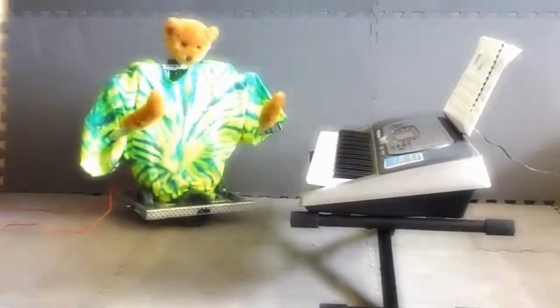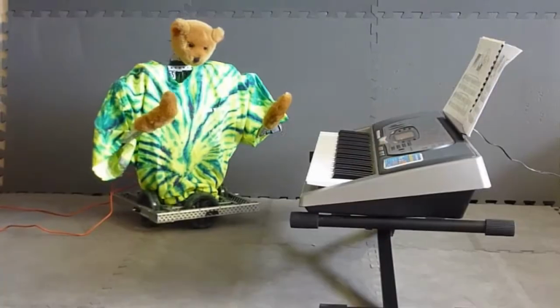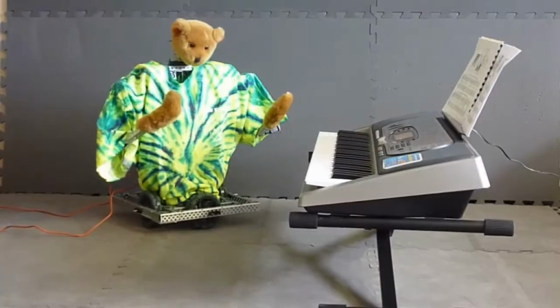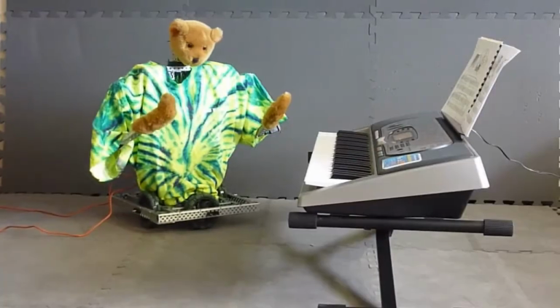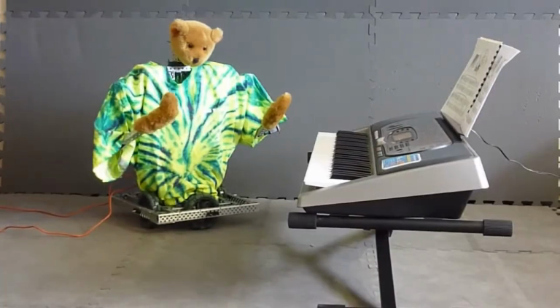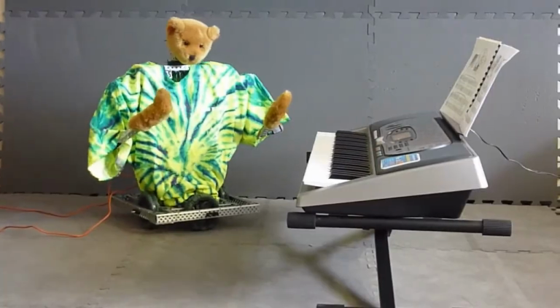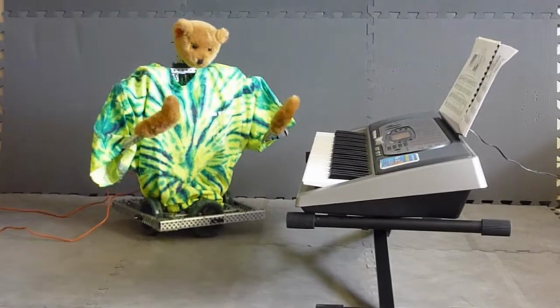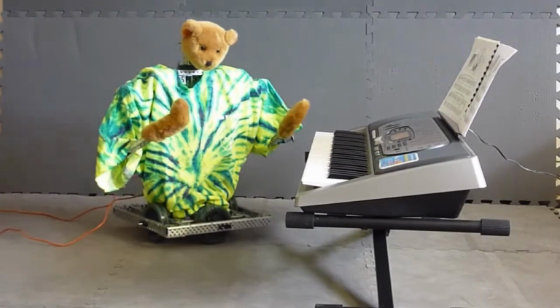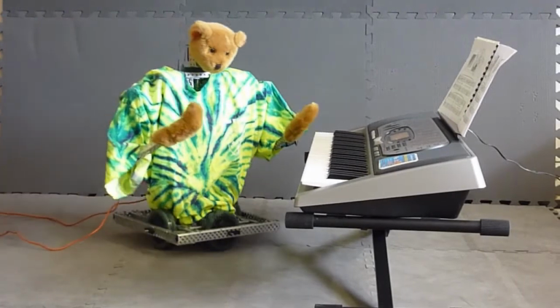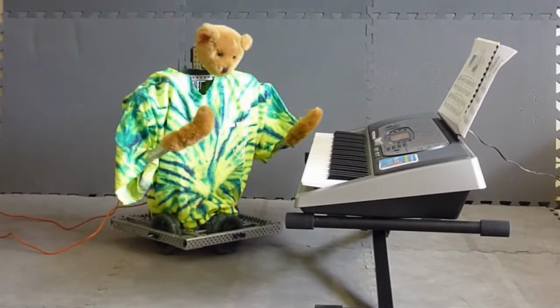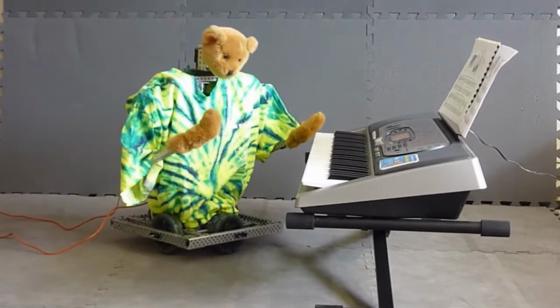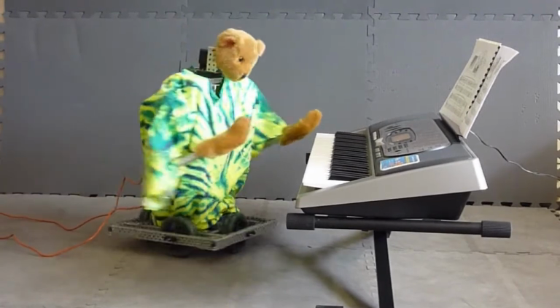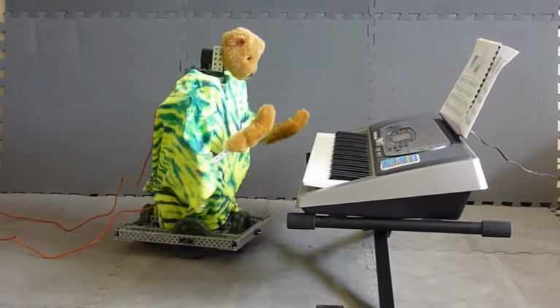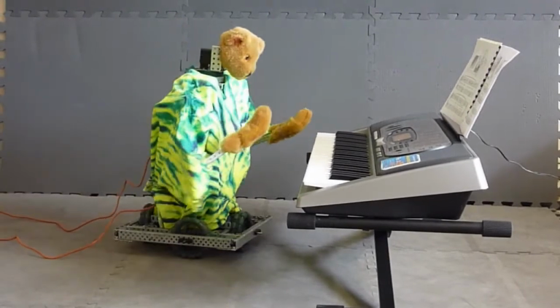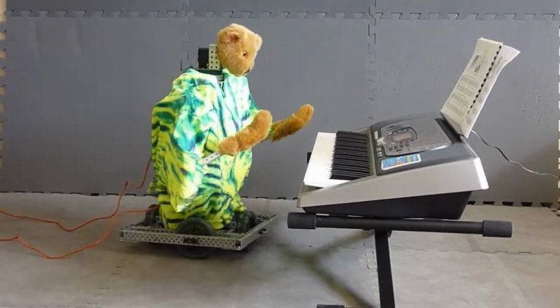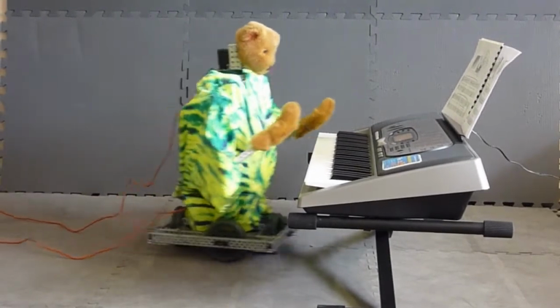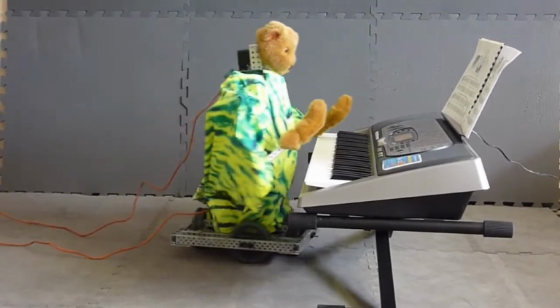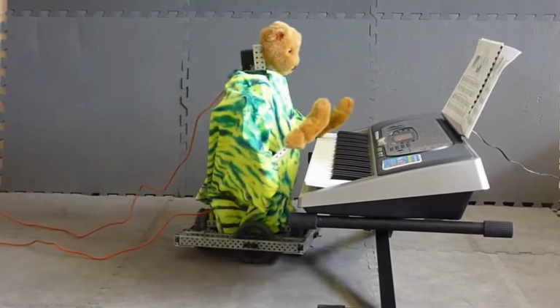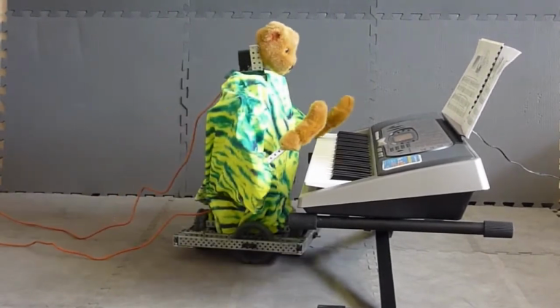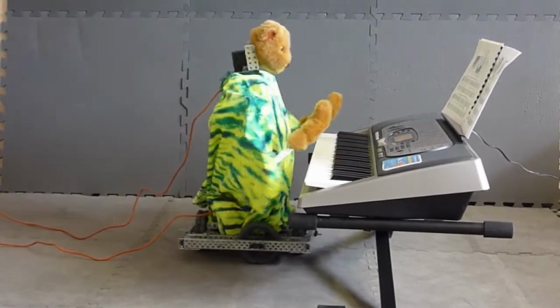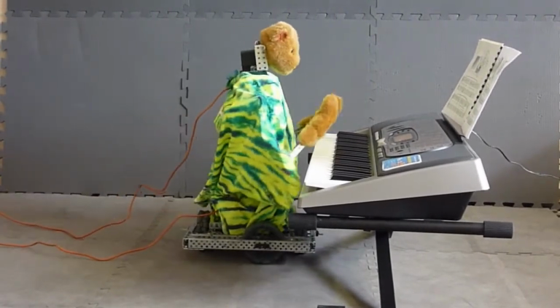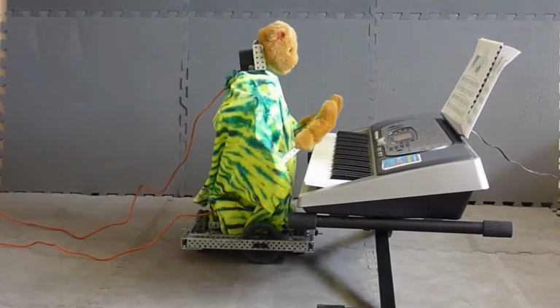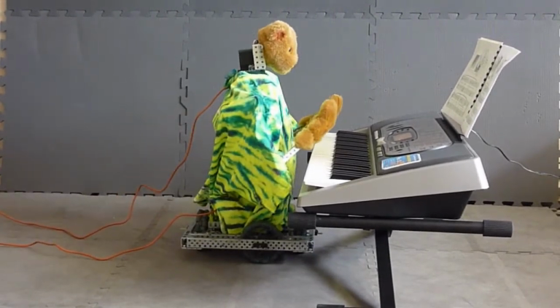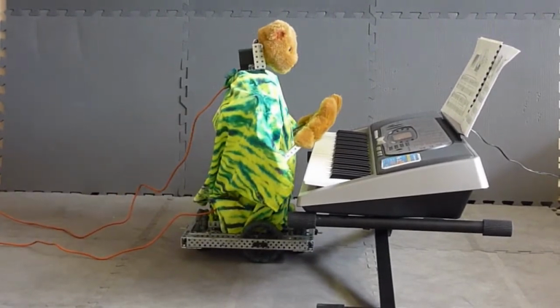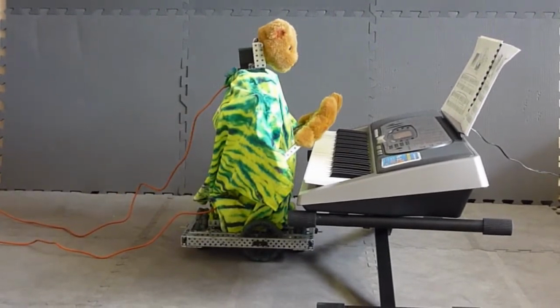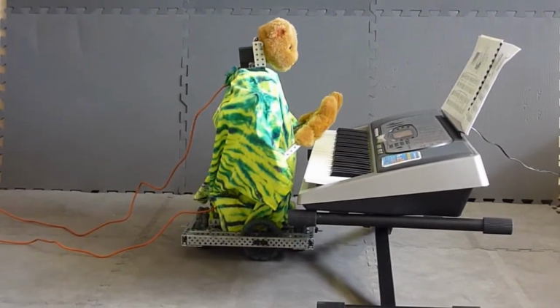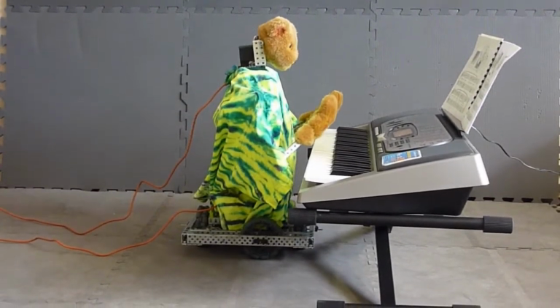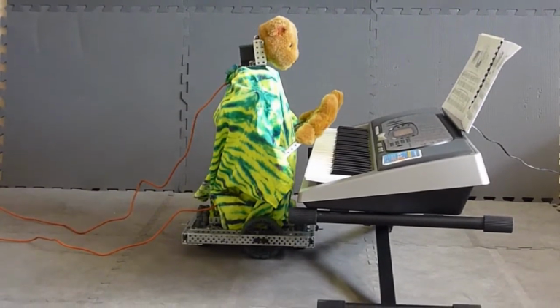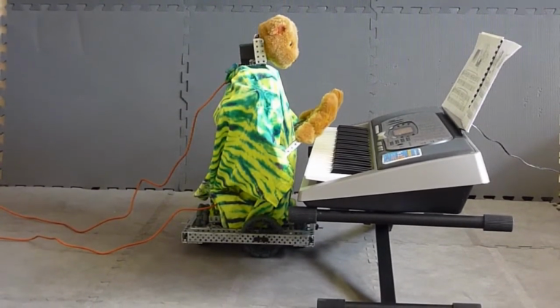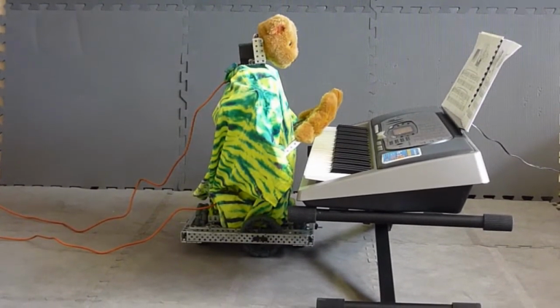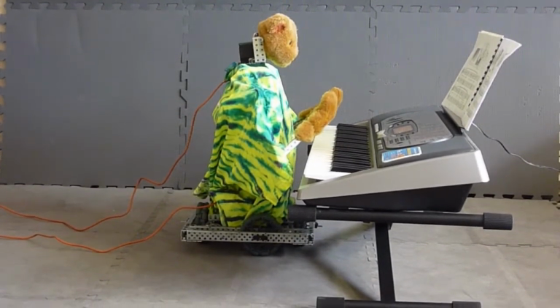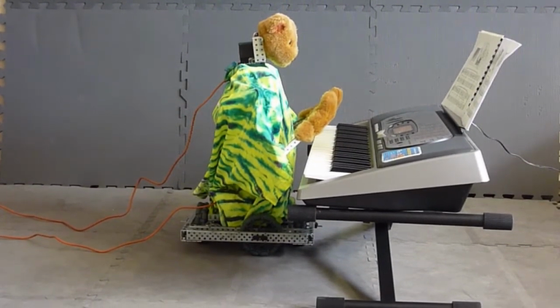After listening to this music, Bearbot decided to compose his own set of variations on Mozart.